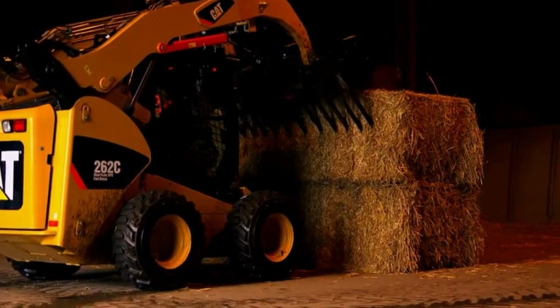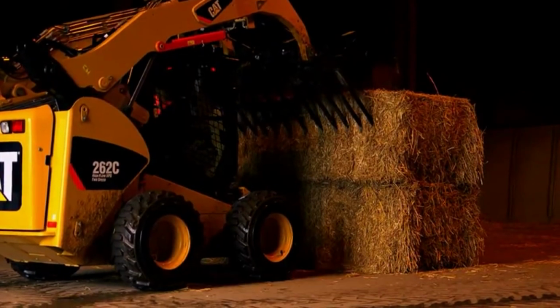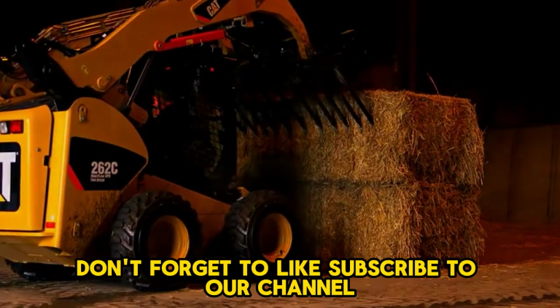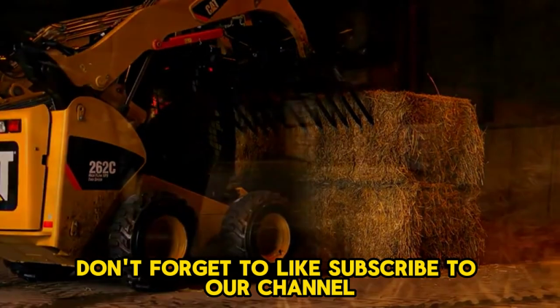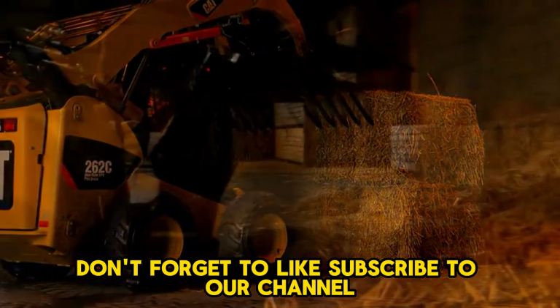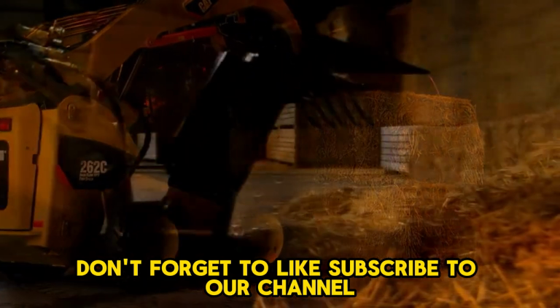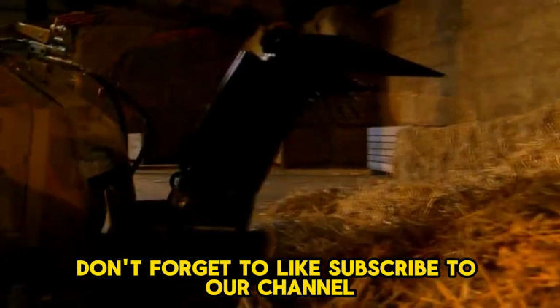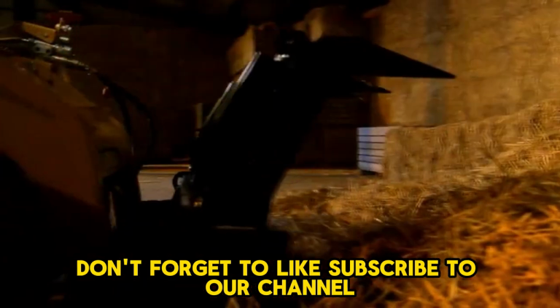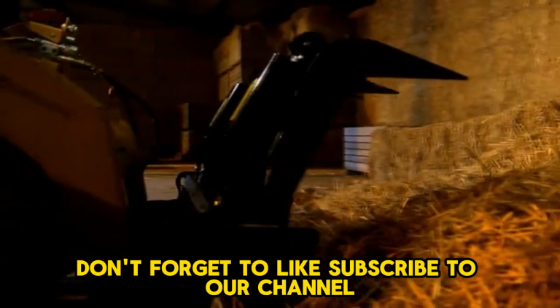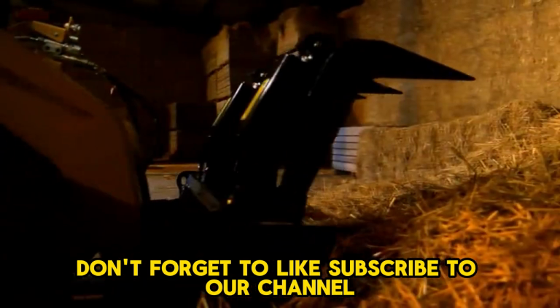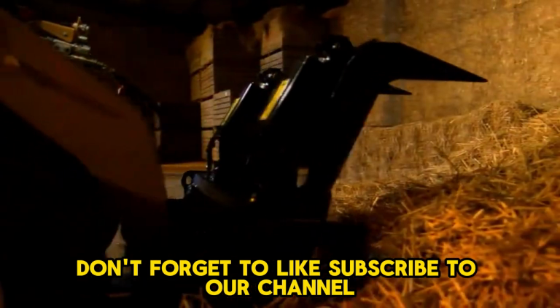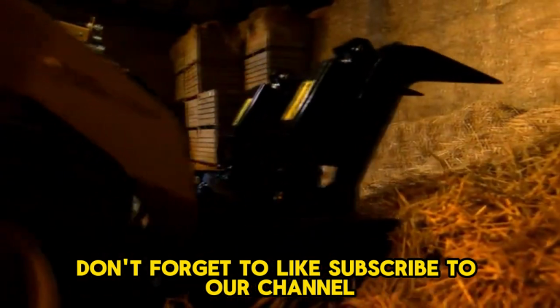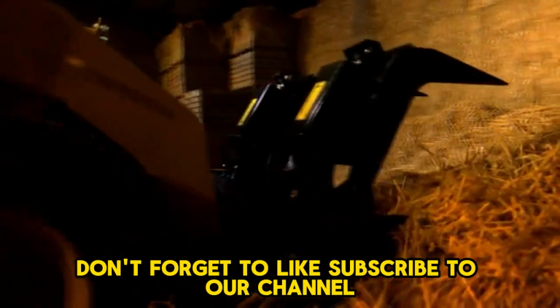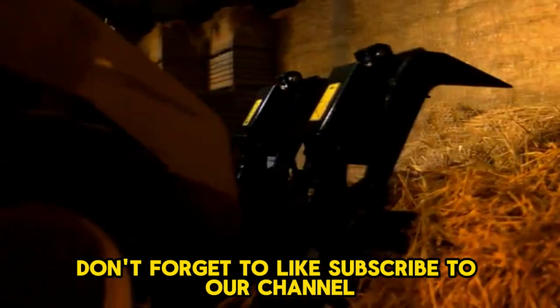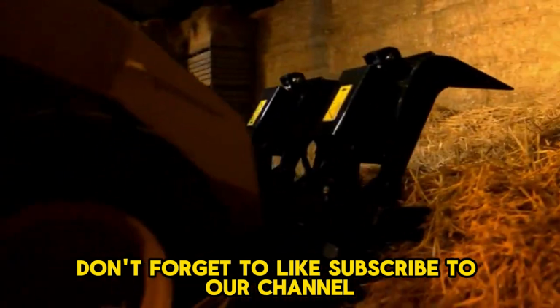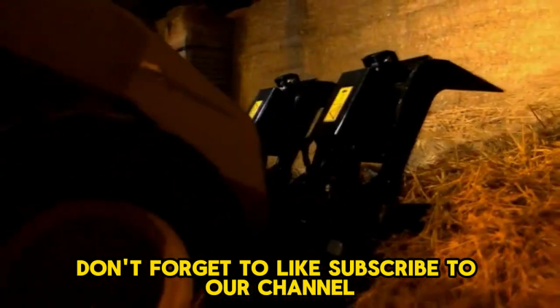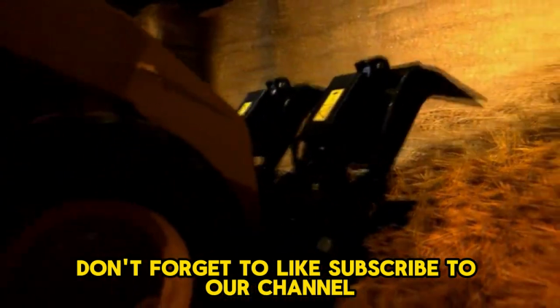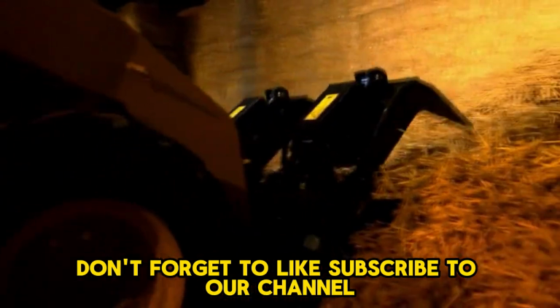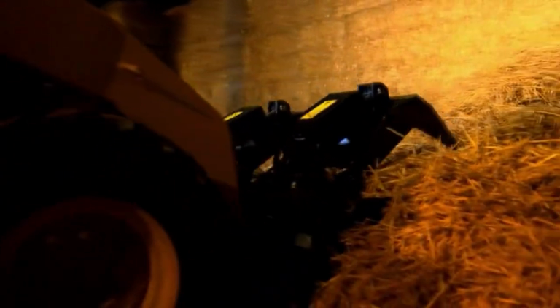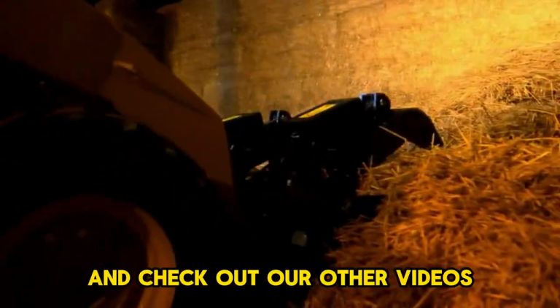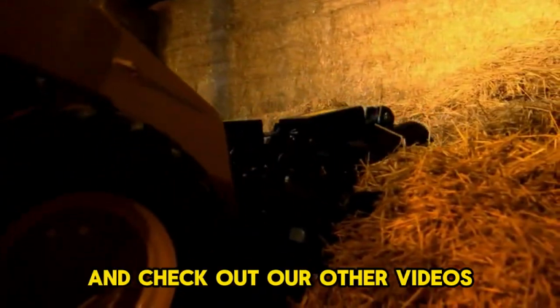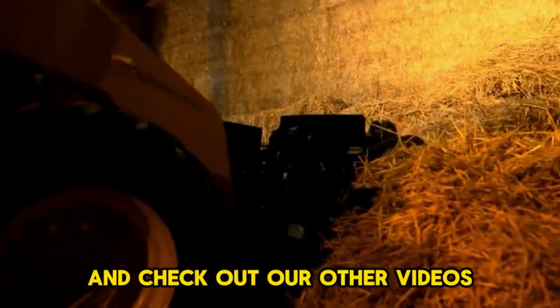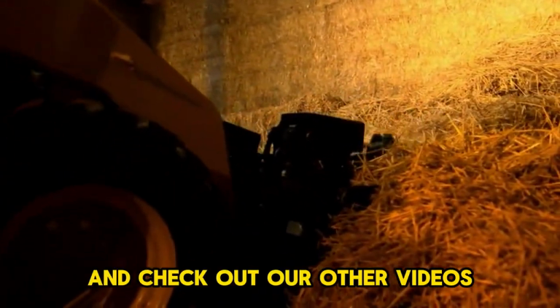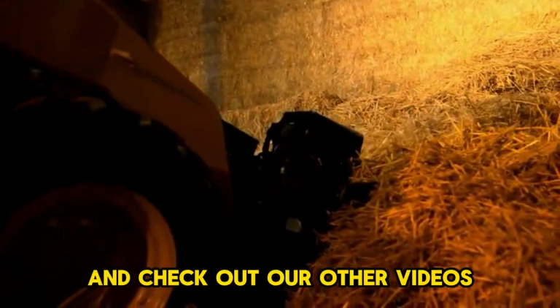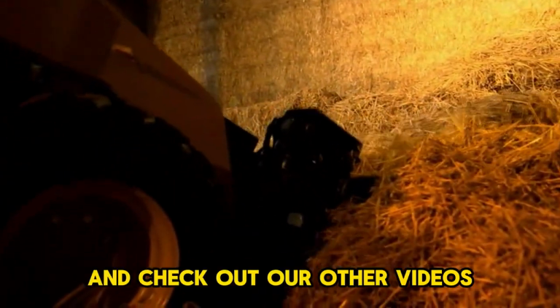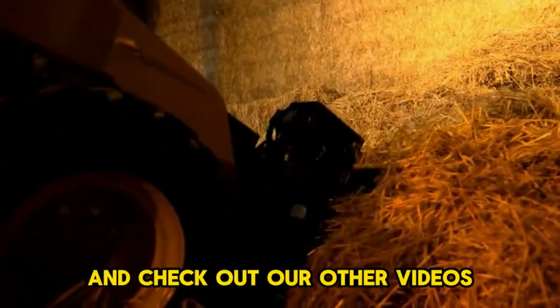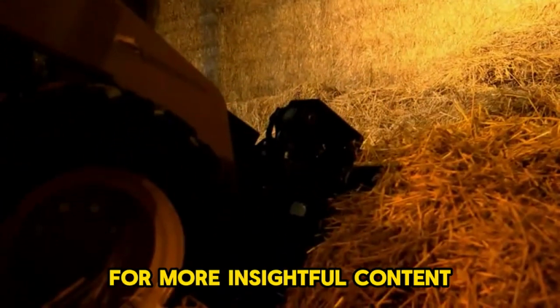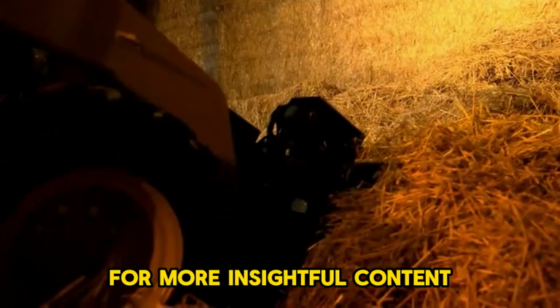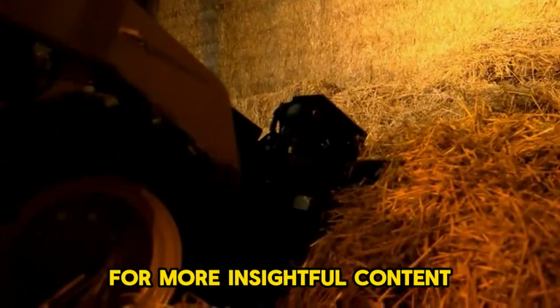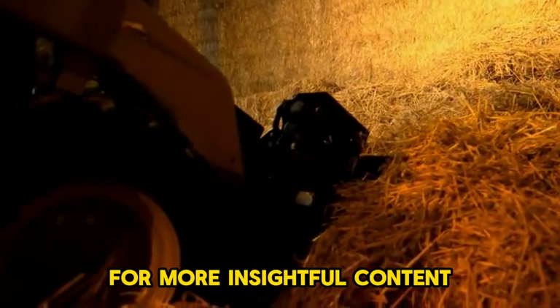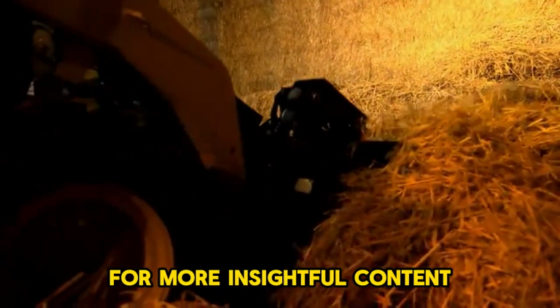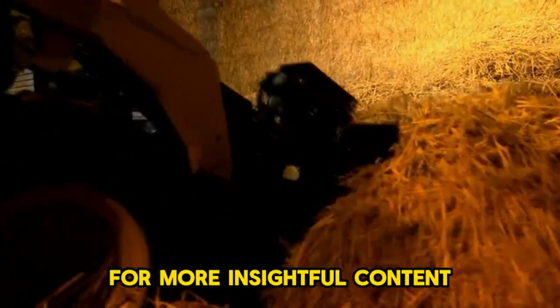Don't forget to like and subscribe to our channel, and check out our other videos for more insightful content.